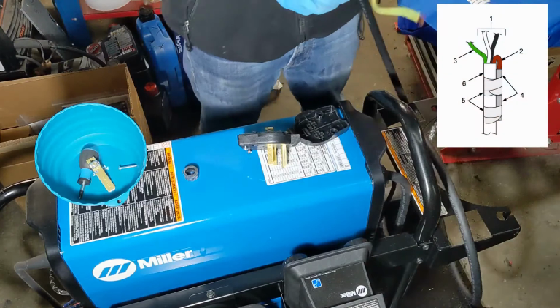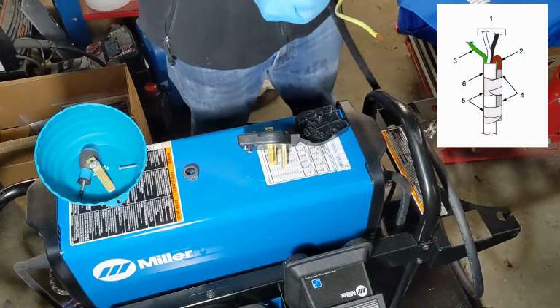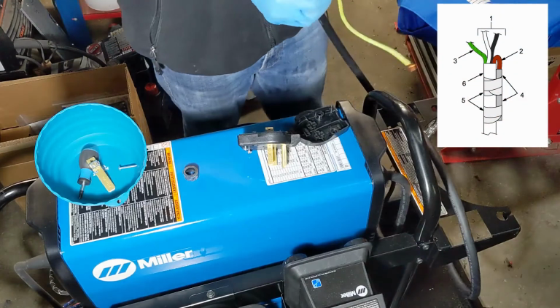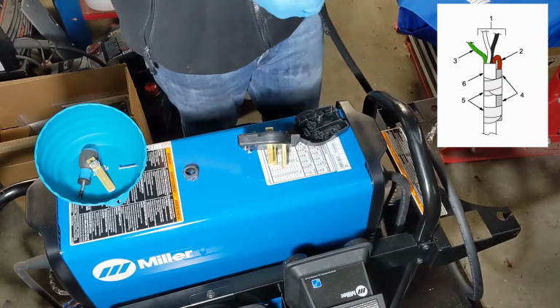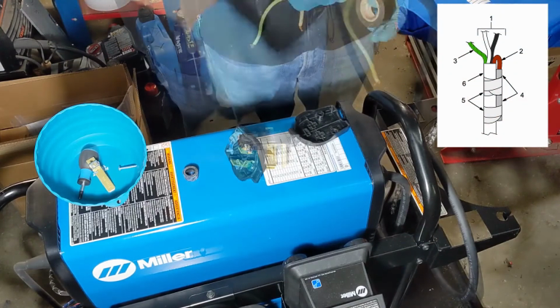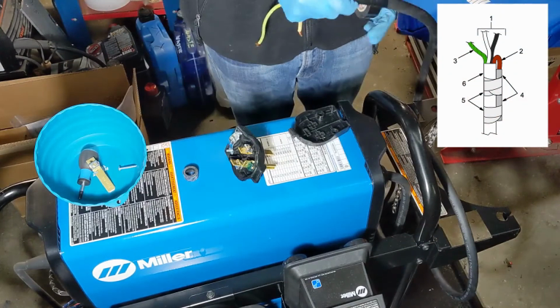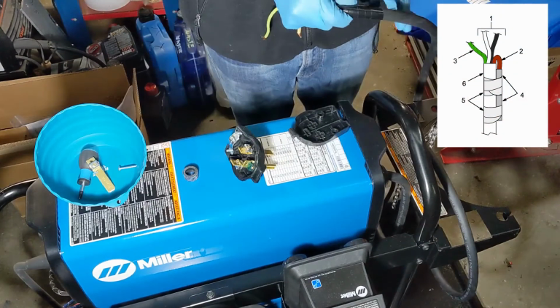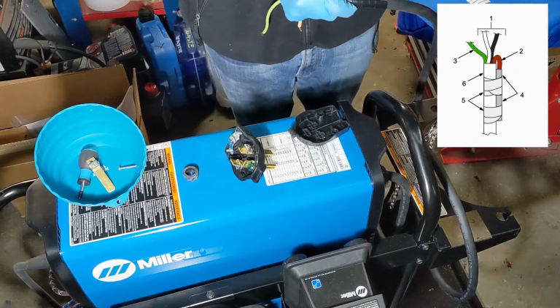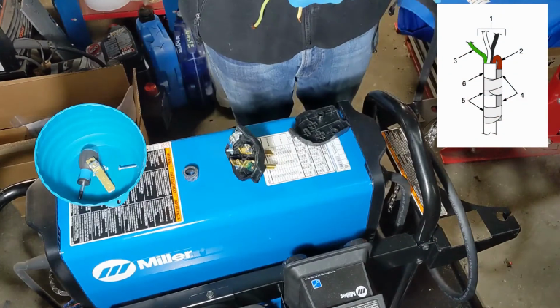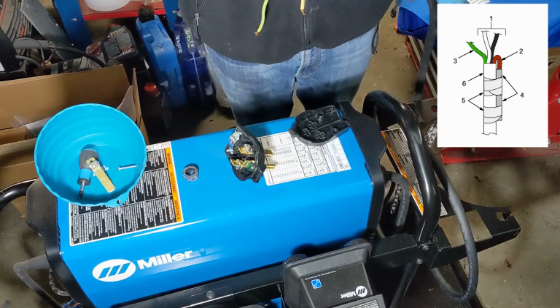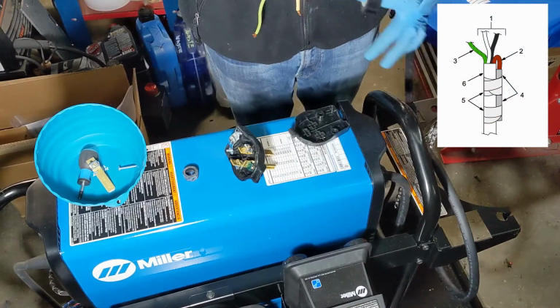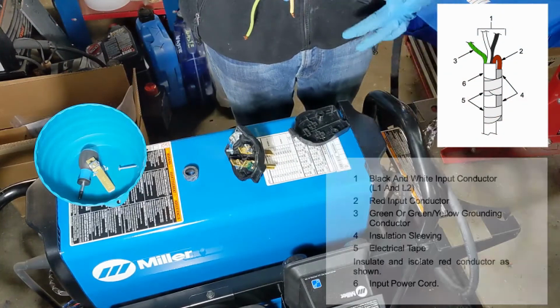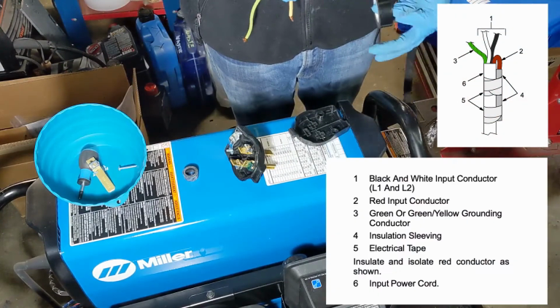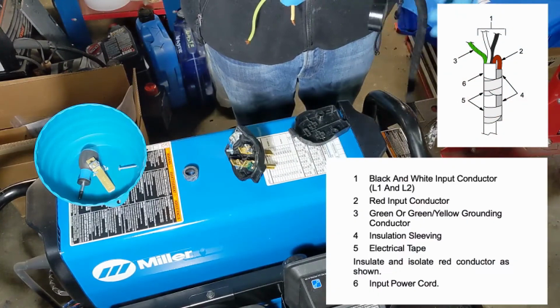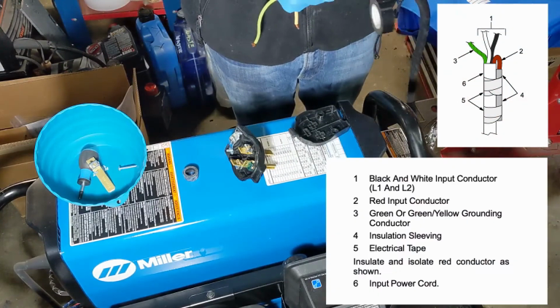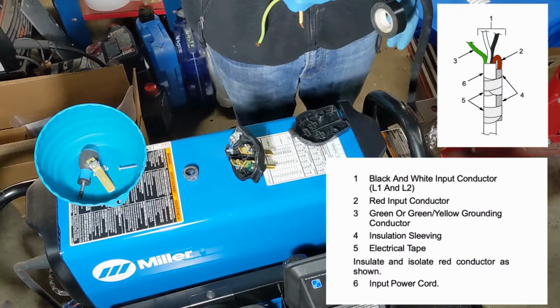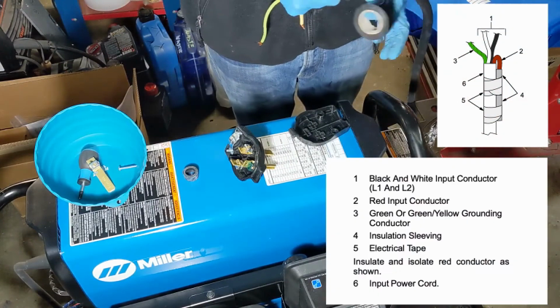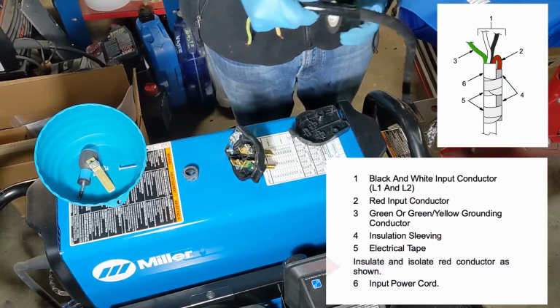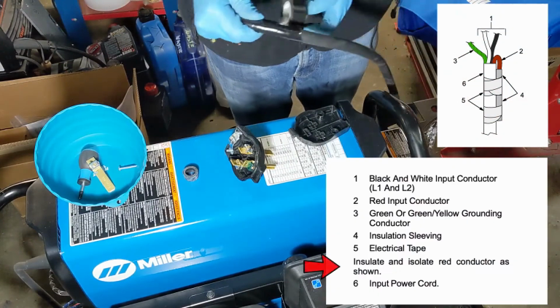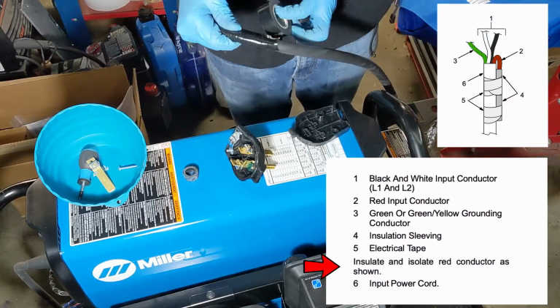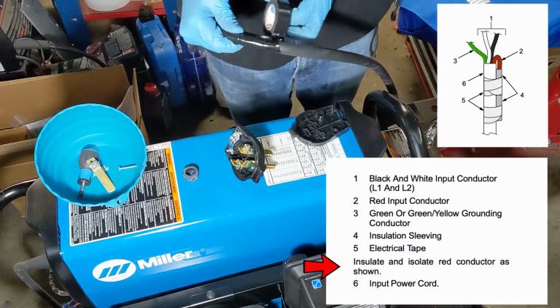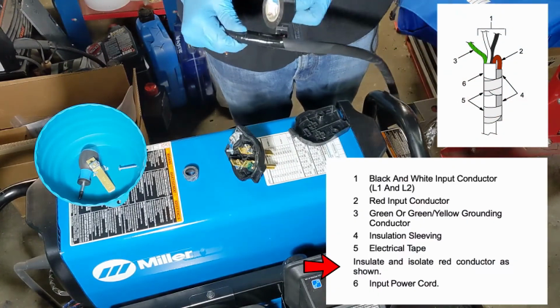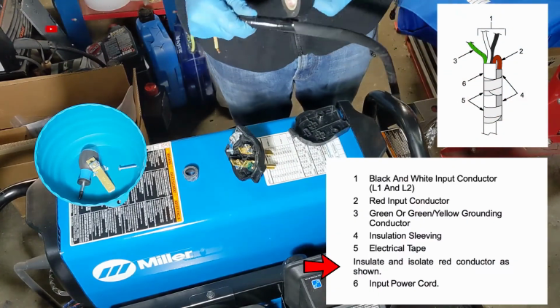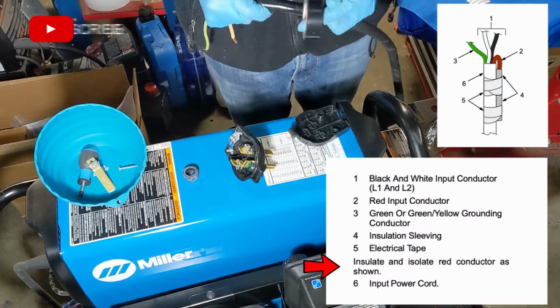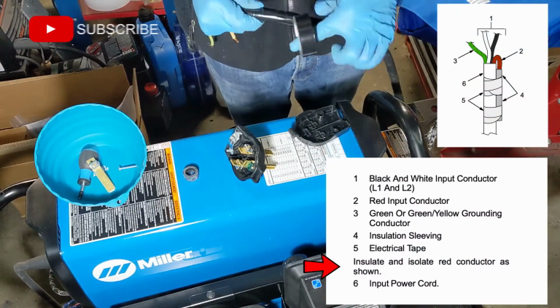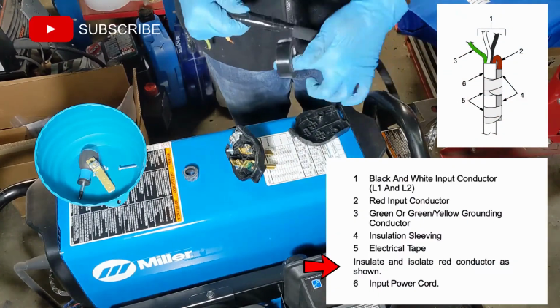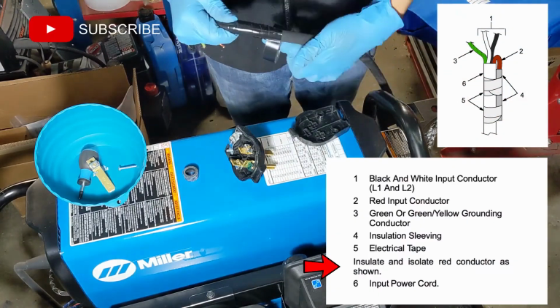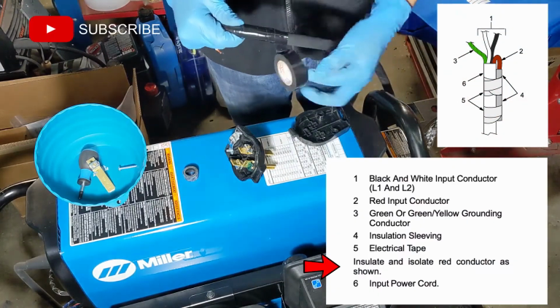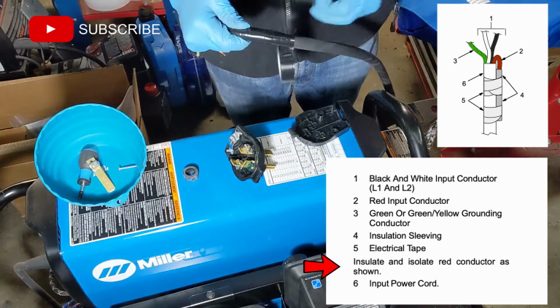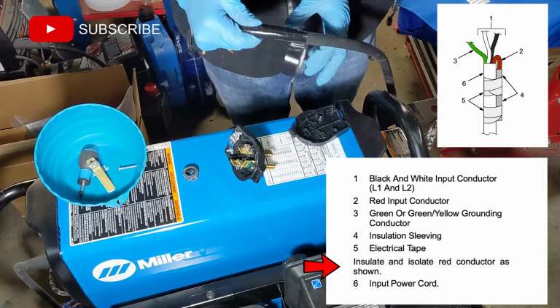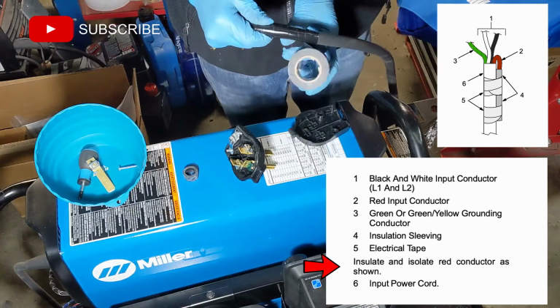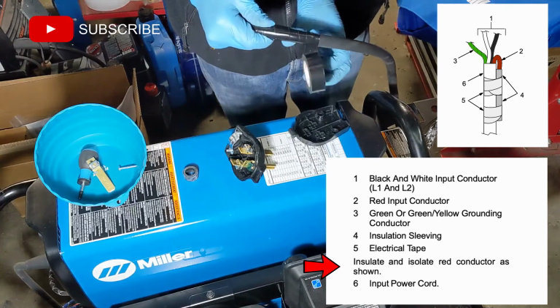Check out that sweet illustration from the owner's manual that I colored in myself. Isn't that worth a like and a subscribe?